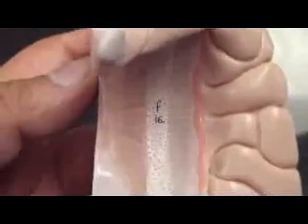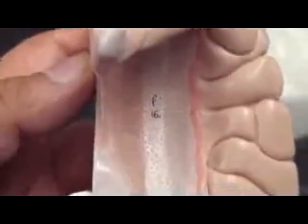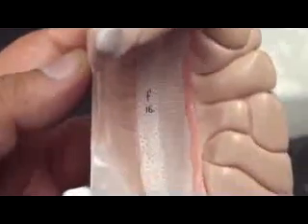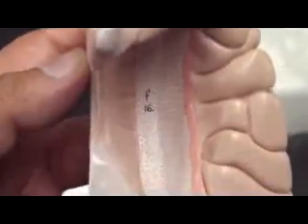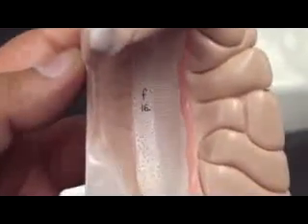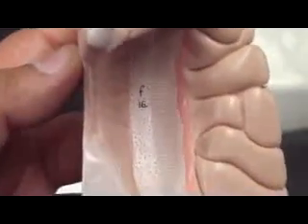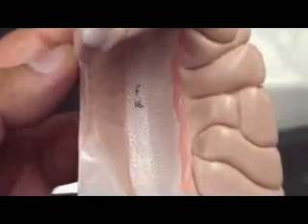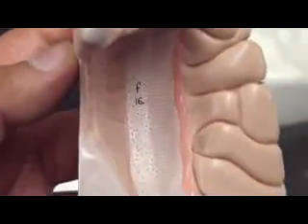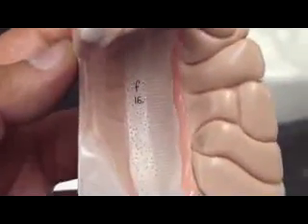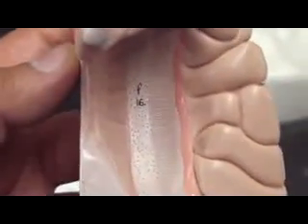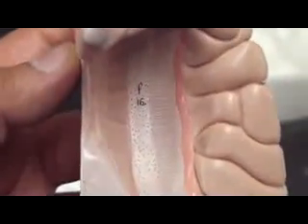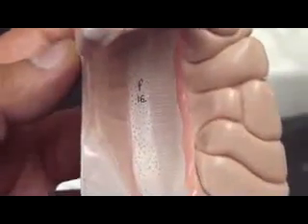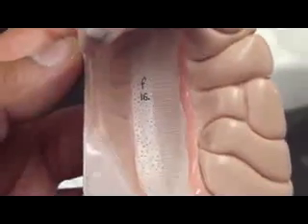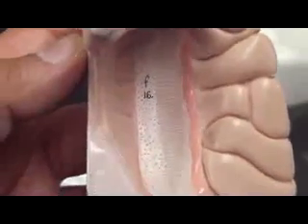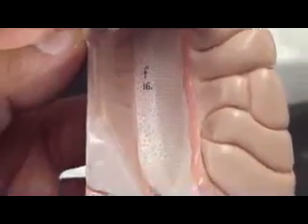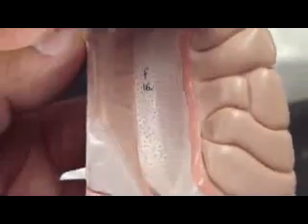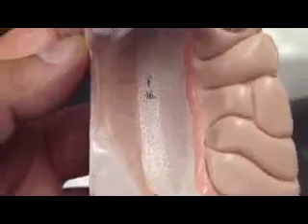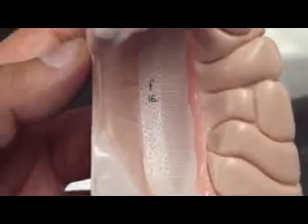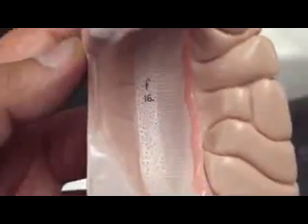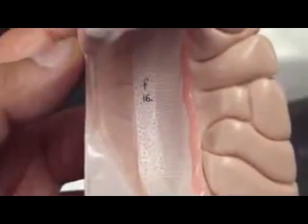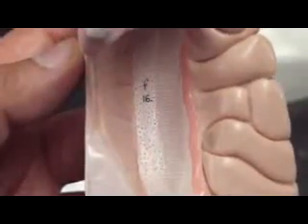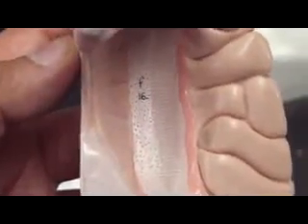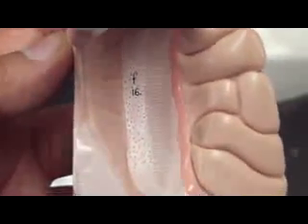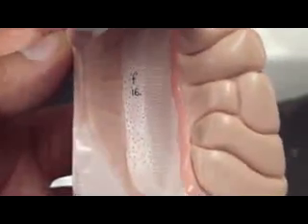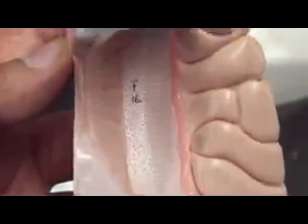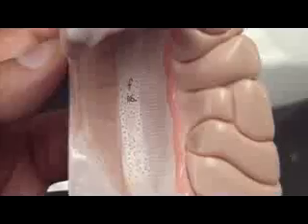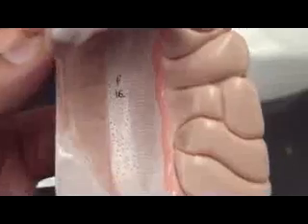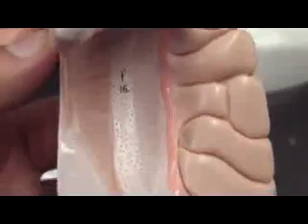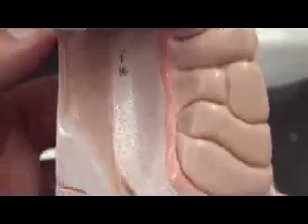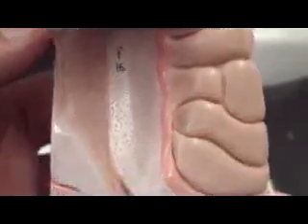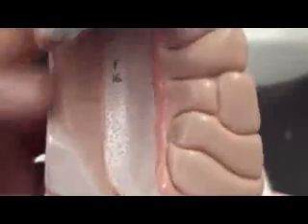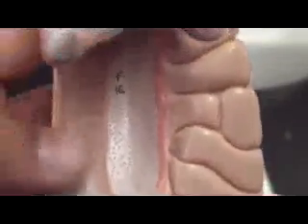What is number 16? Lateral ventricle. Yeah, that's the lateral ventricle.